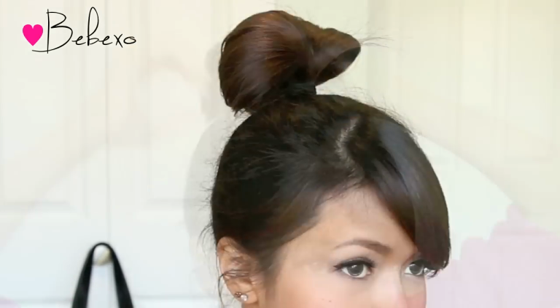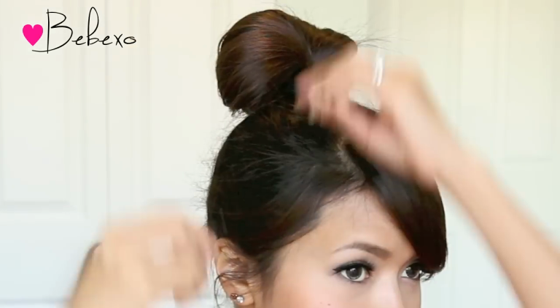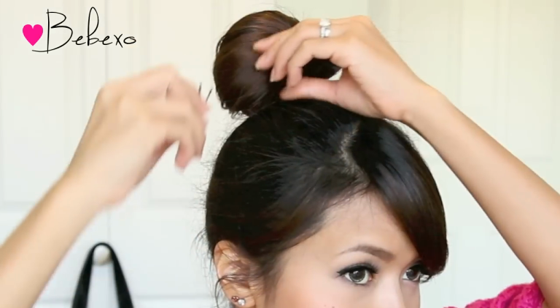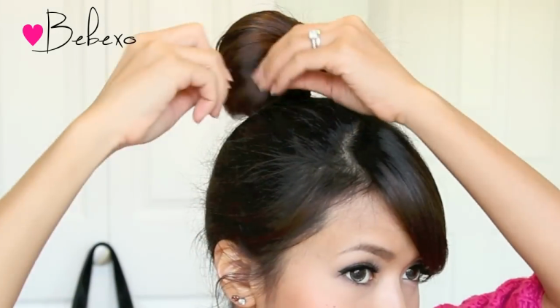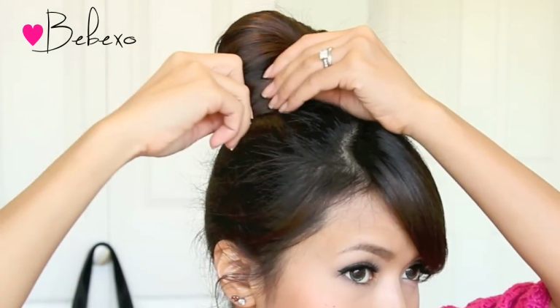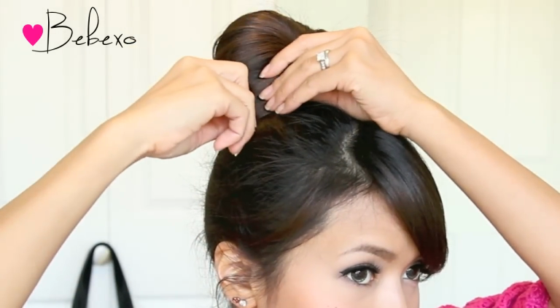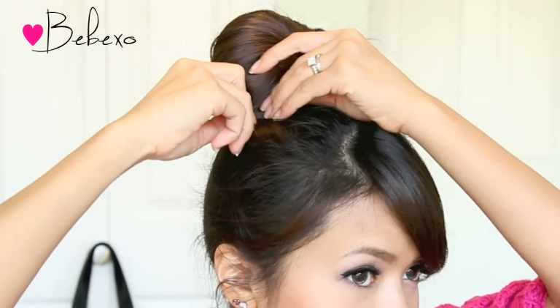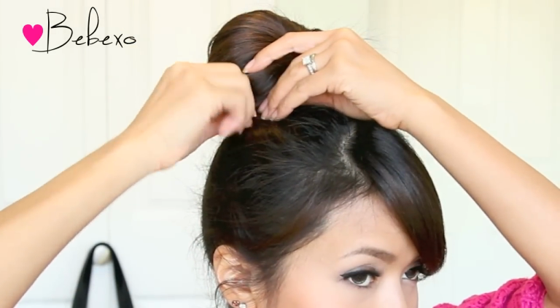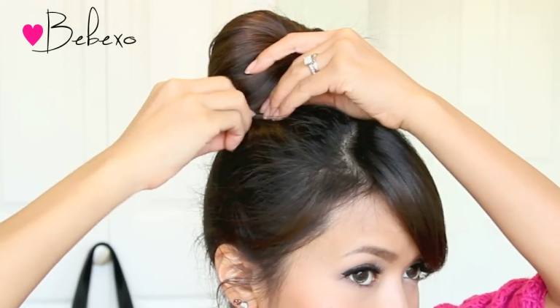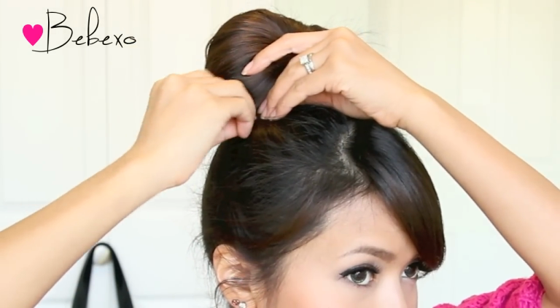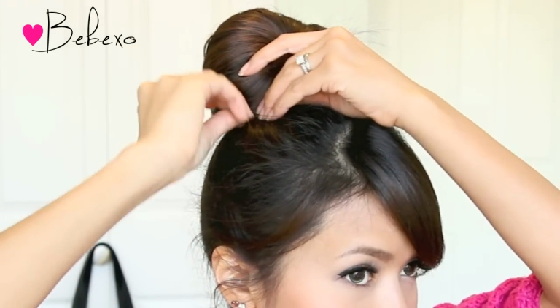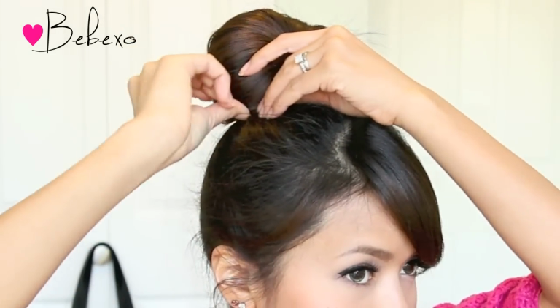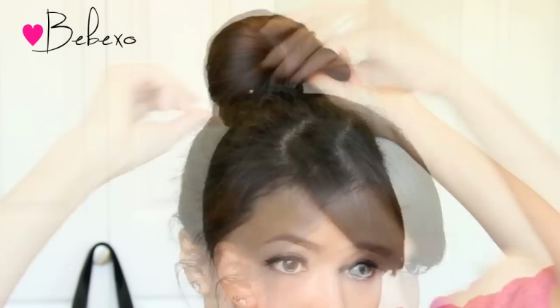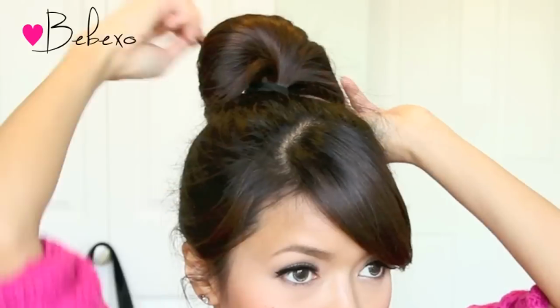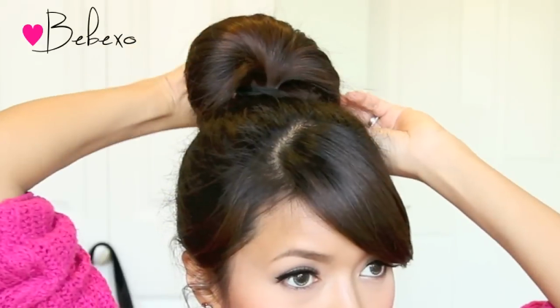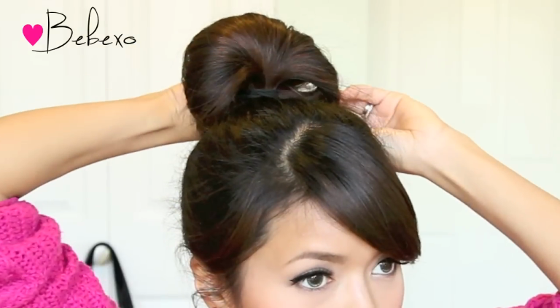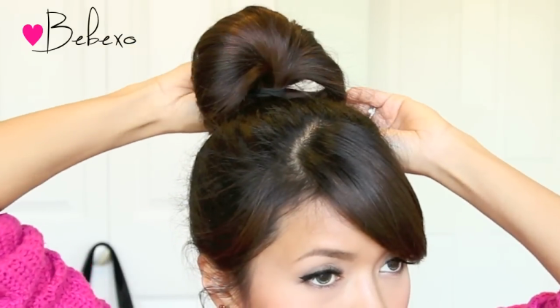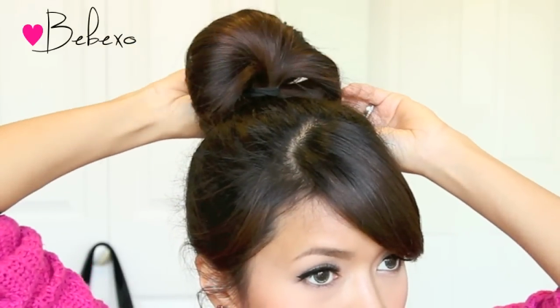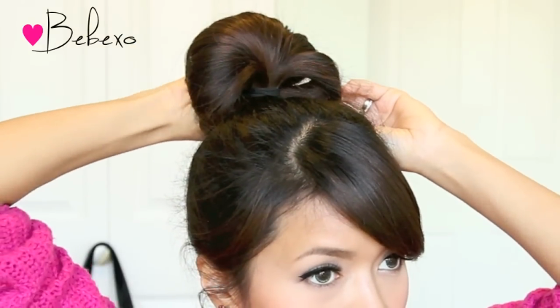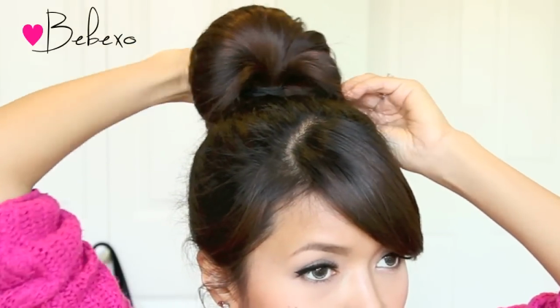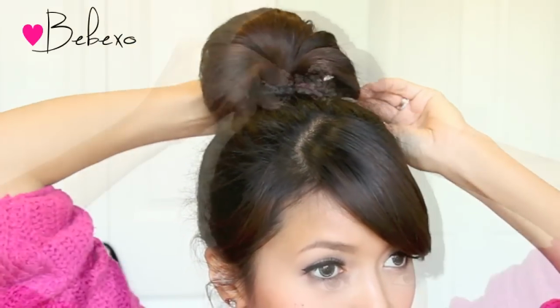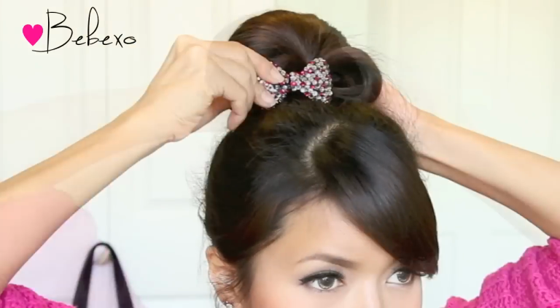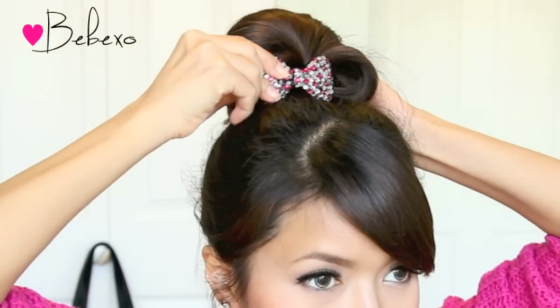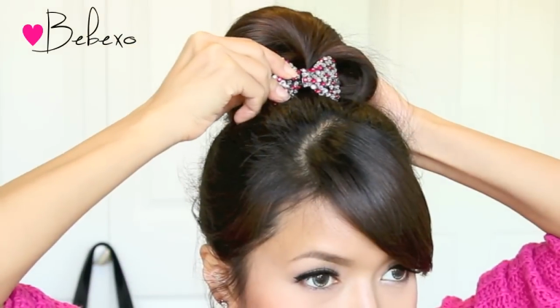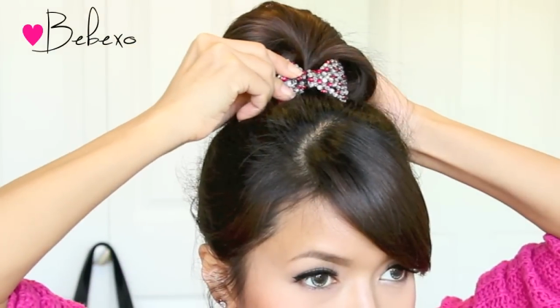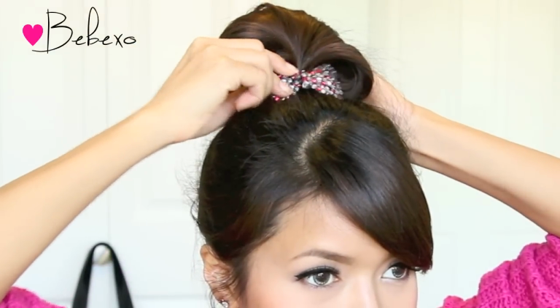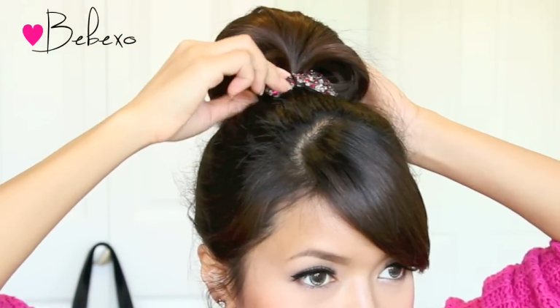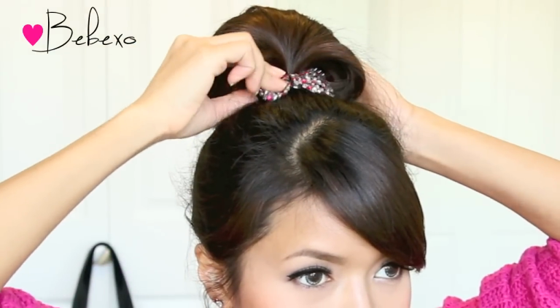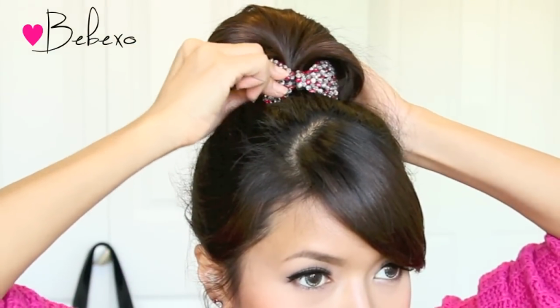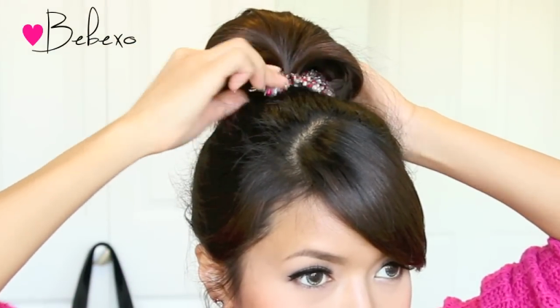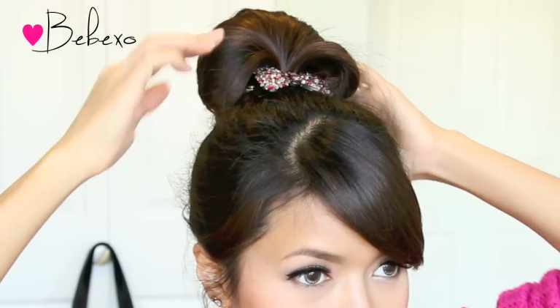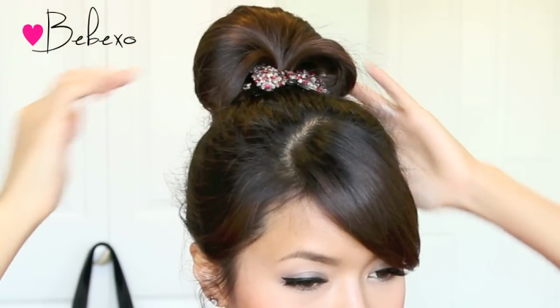When that's done, grab two bobby pins and pin each side of the fan down. You can cover the hair tie with a strand of hair or you can just use a cute accessory.